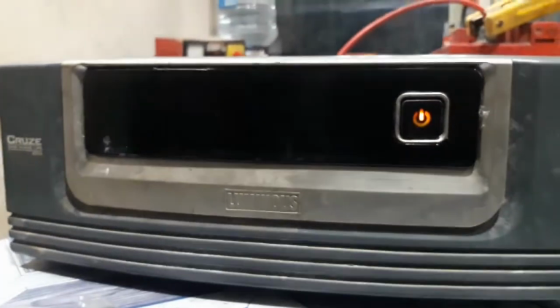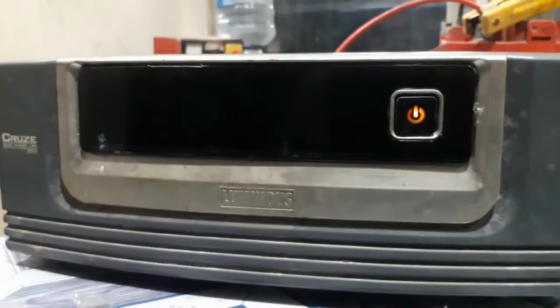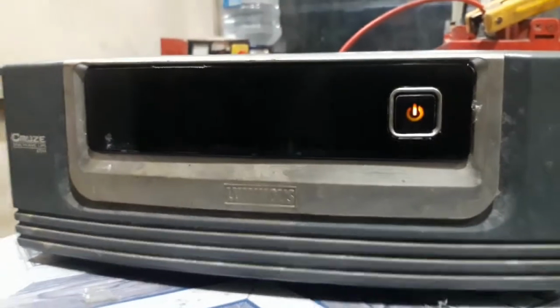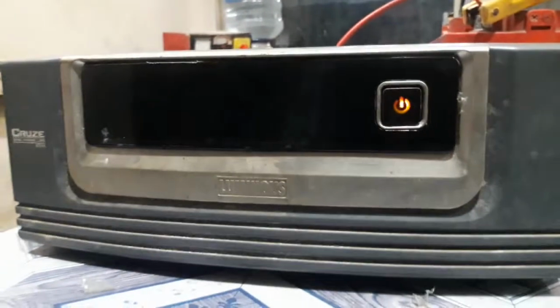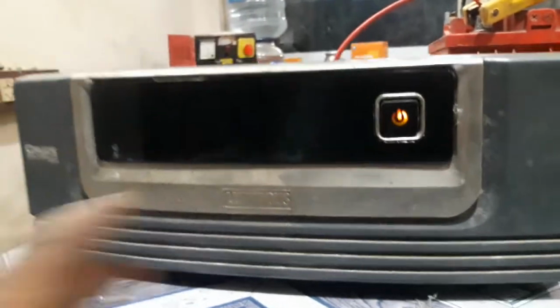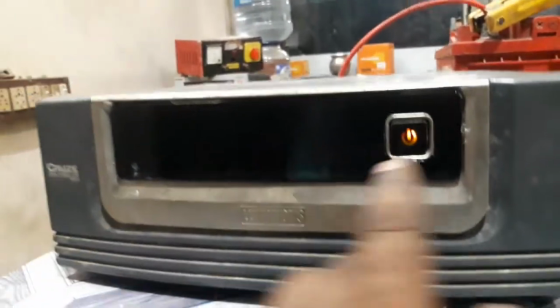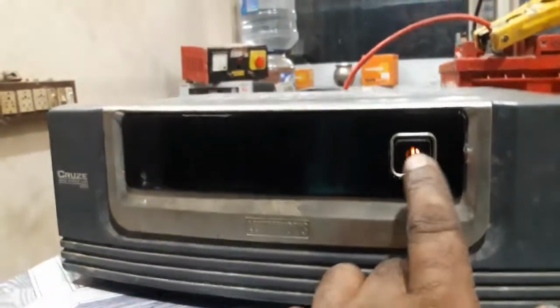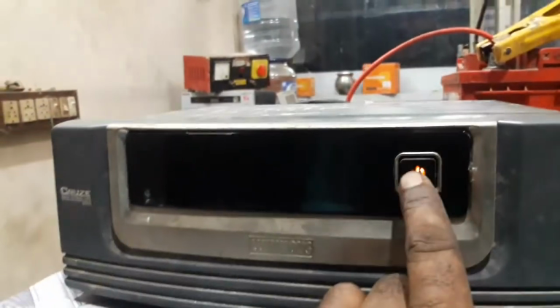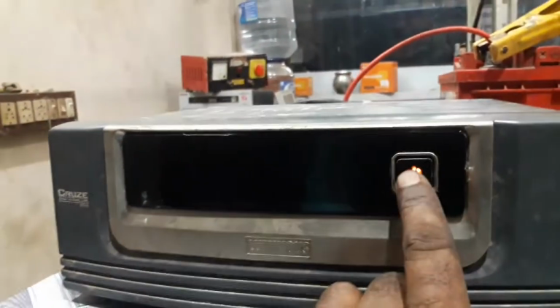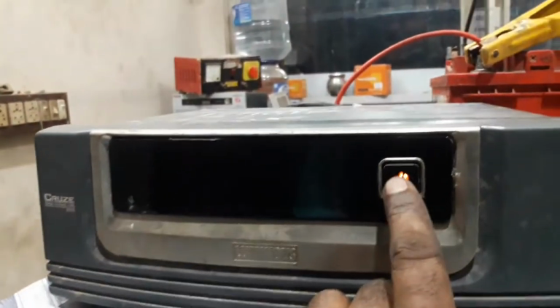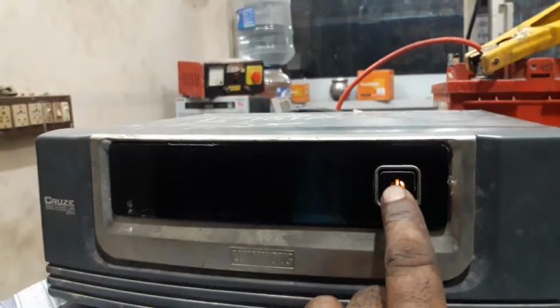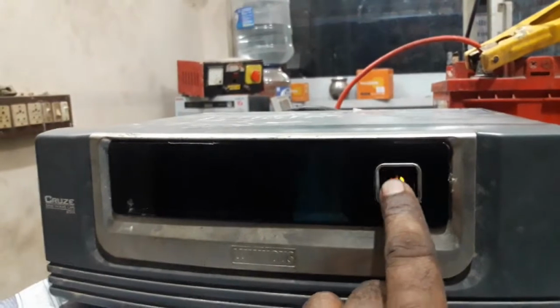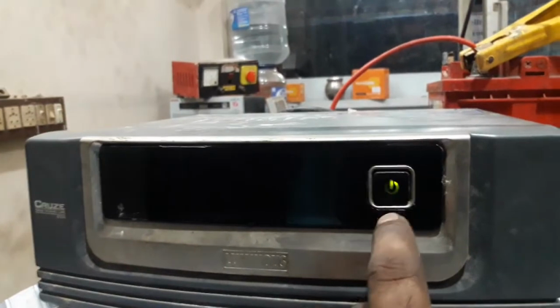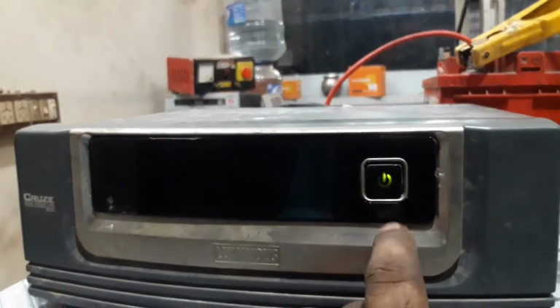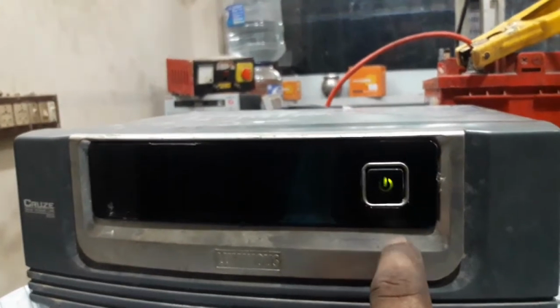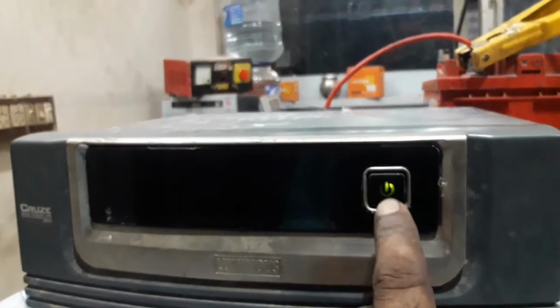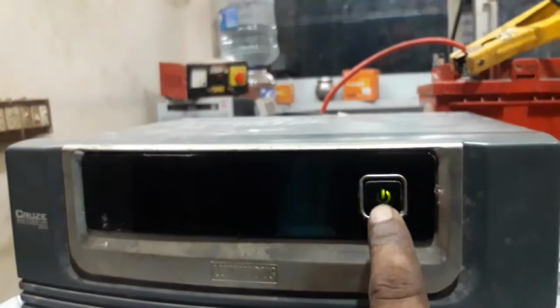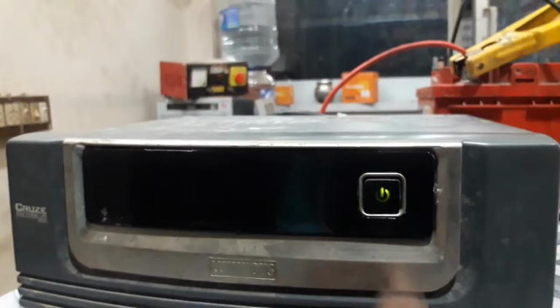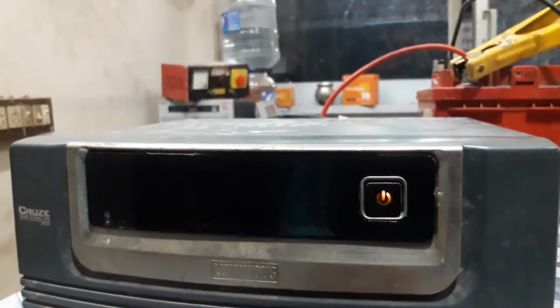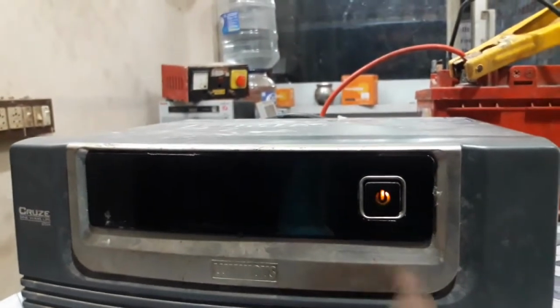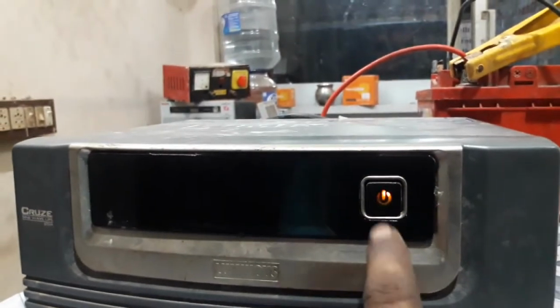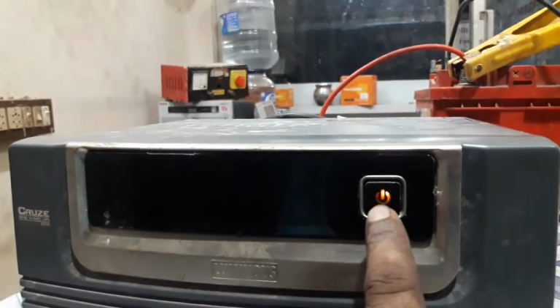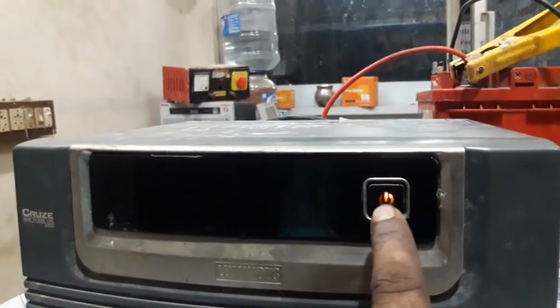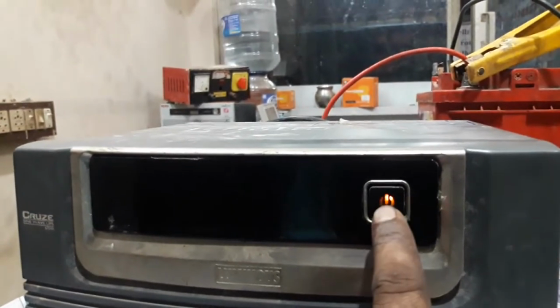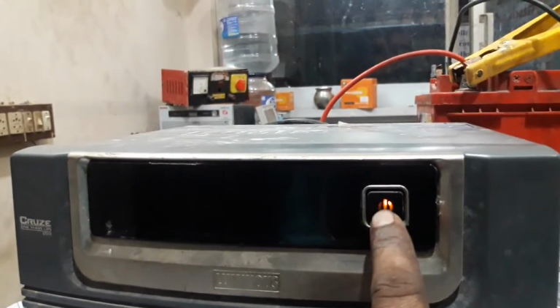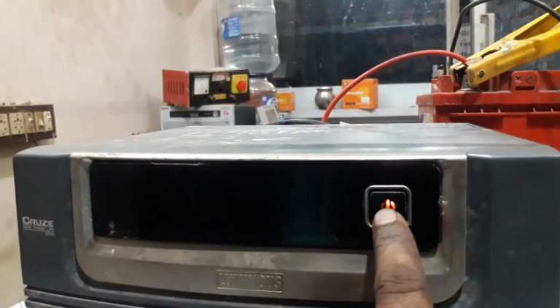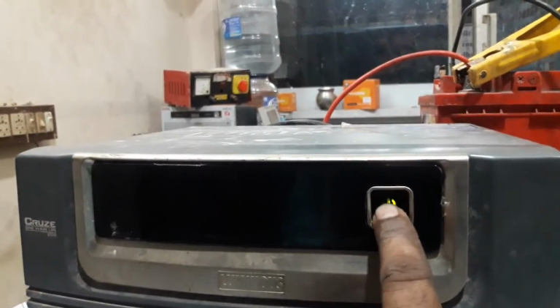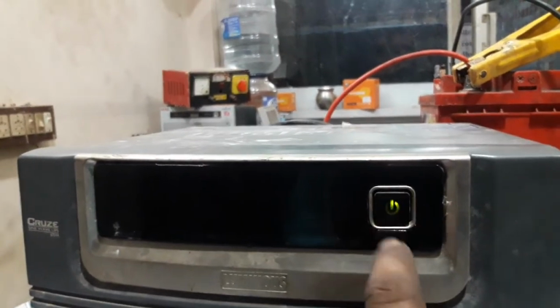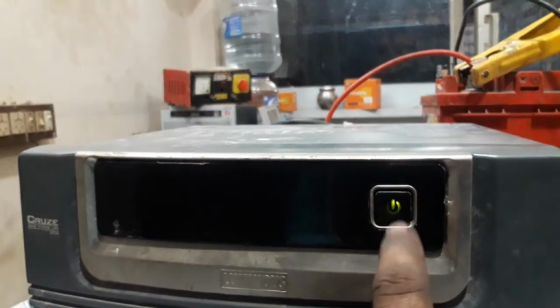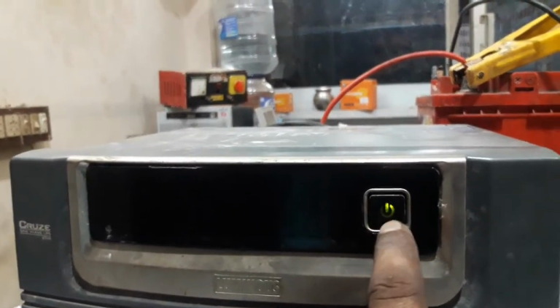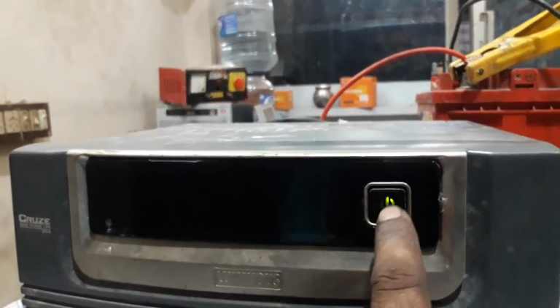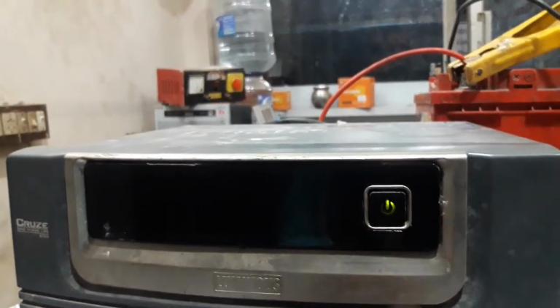In this inverter, you can switch to the front. There is an on button and off button. Now we will use the on button.